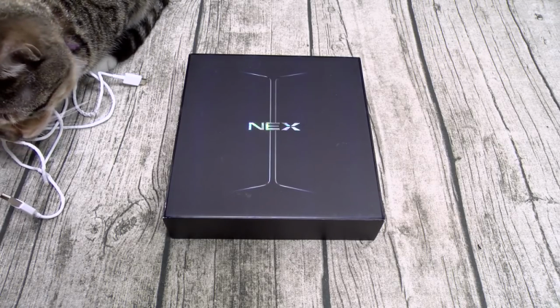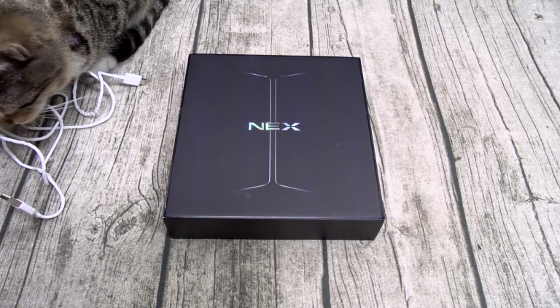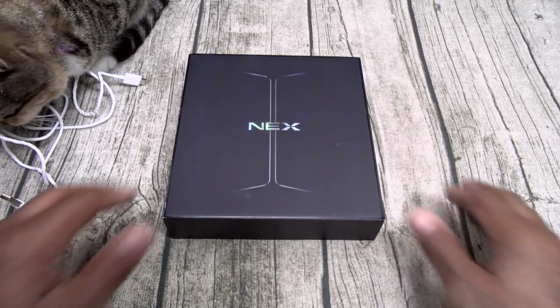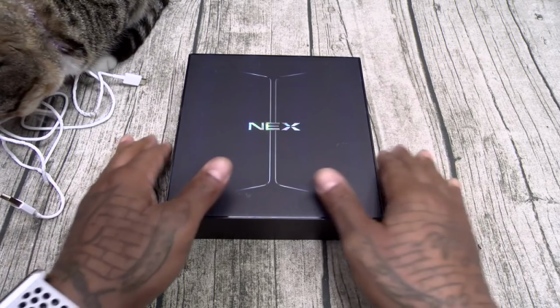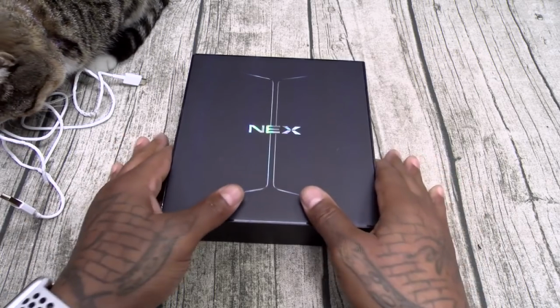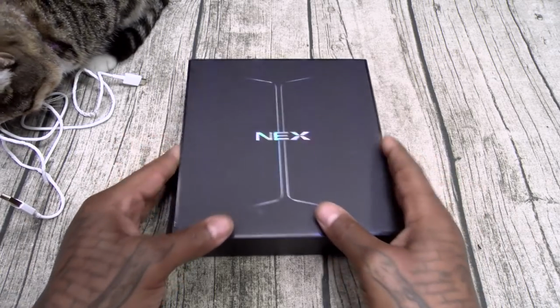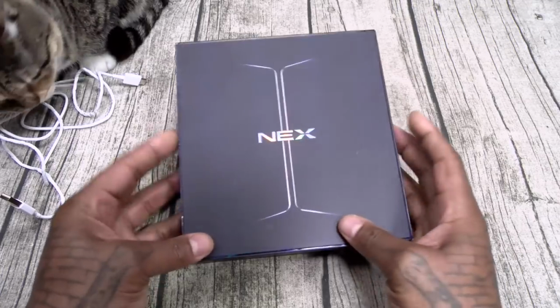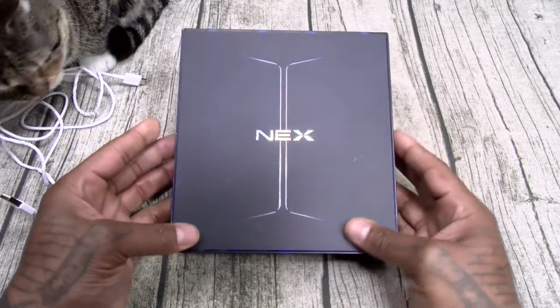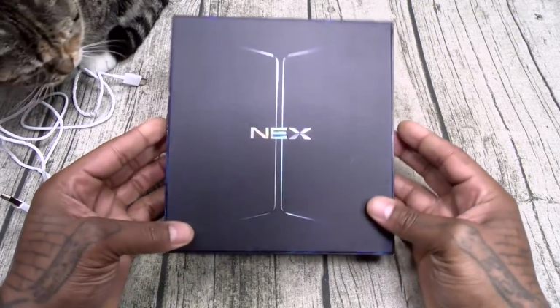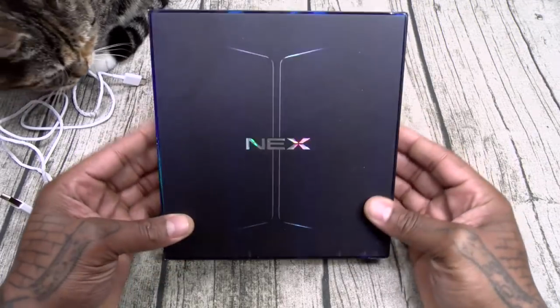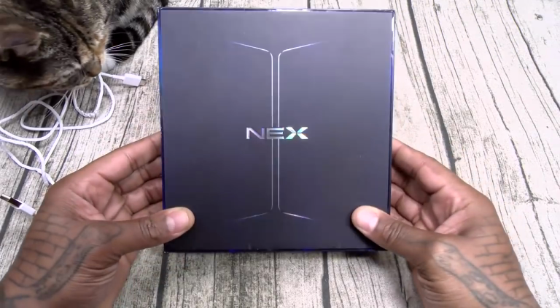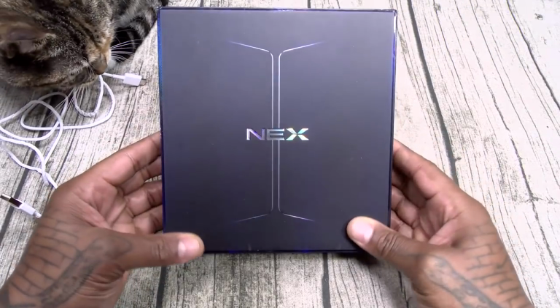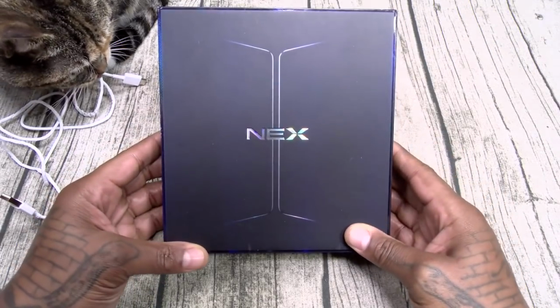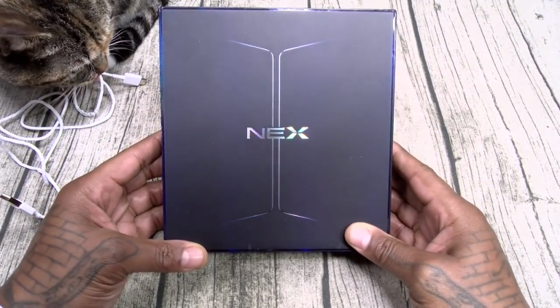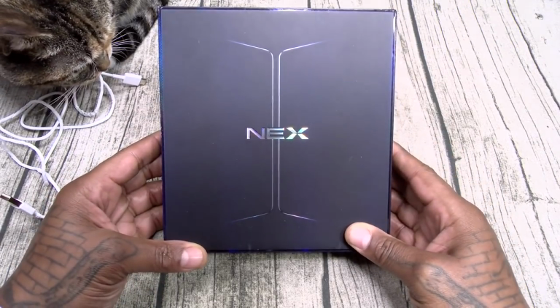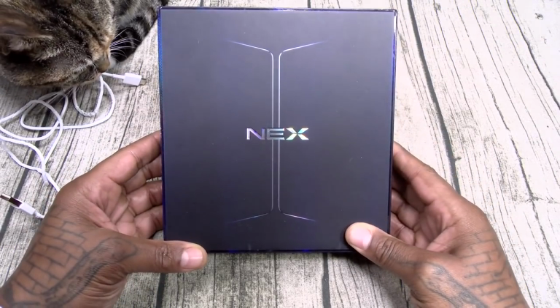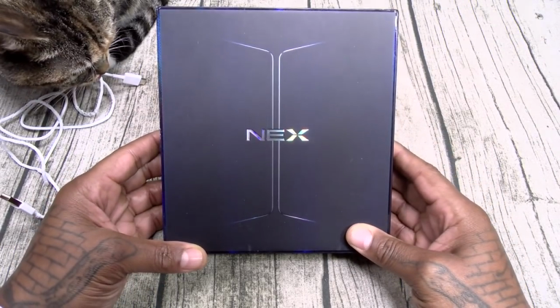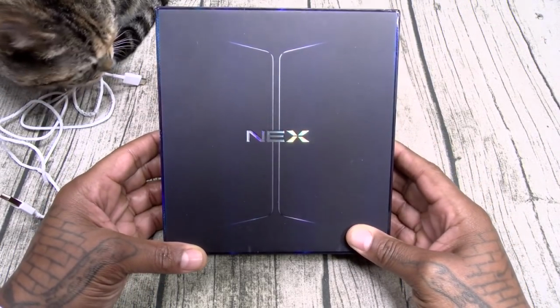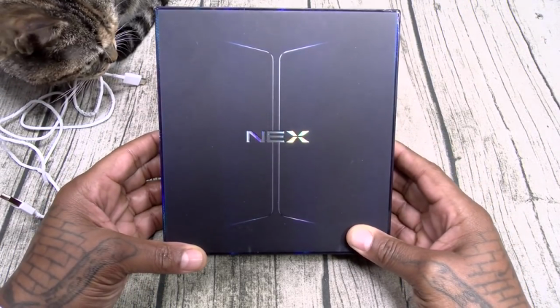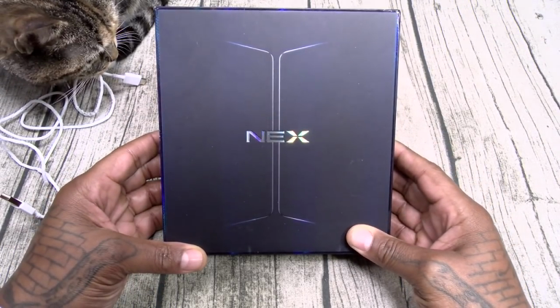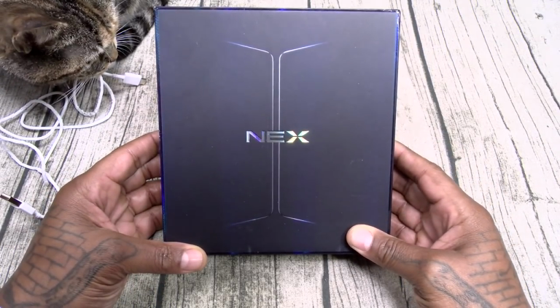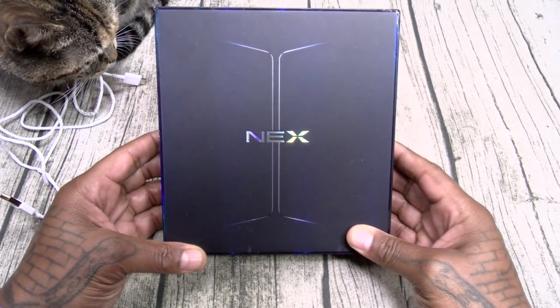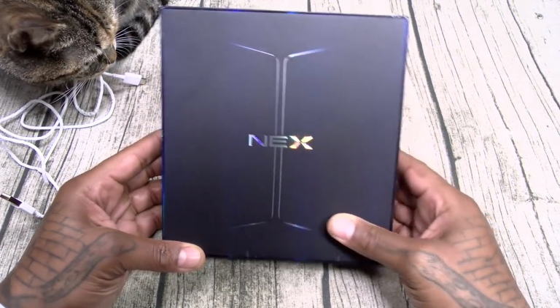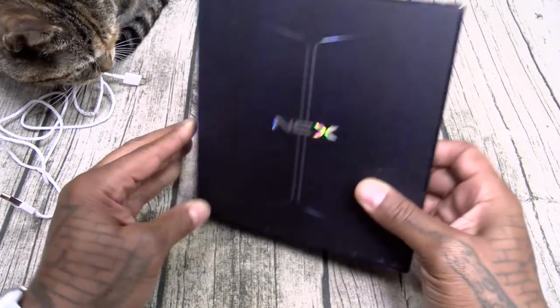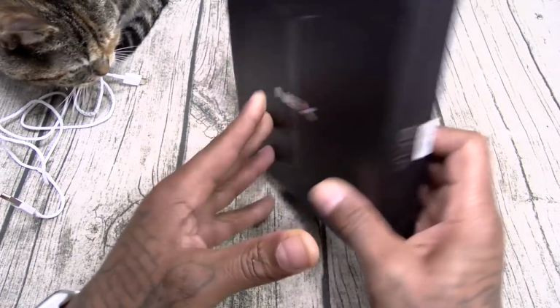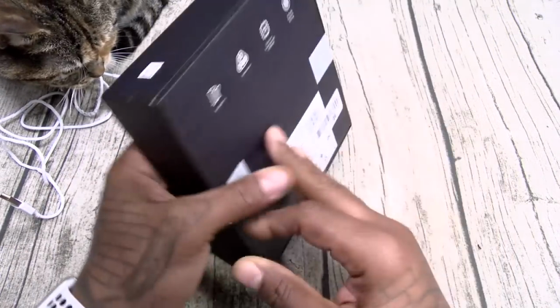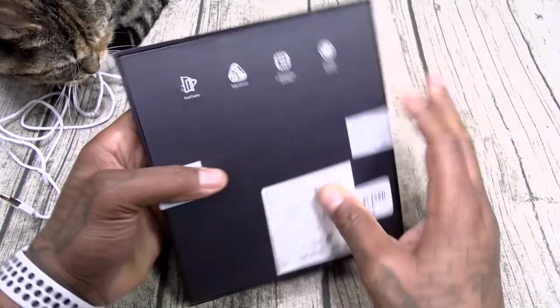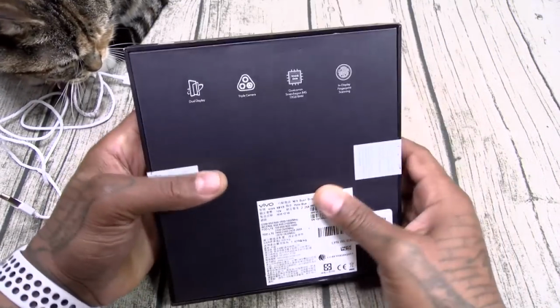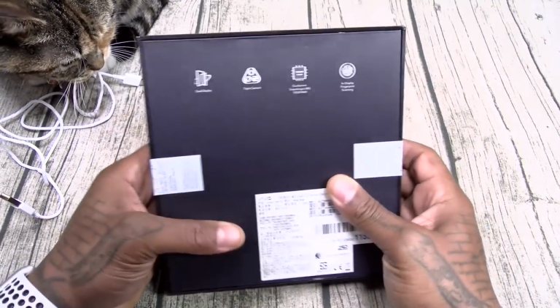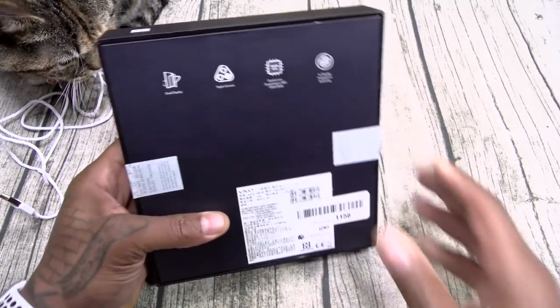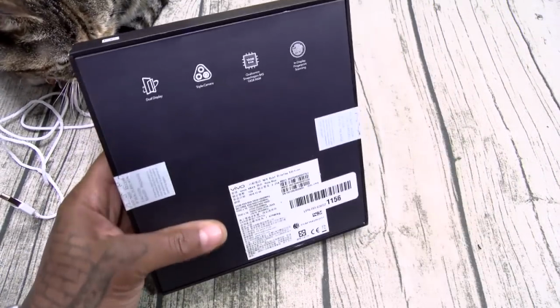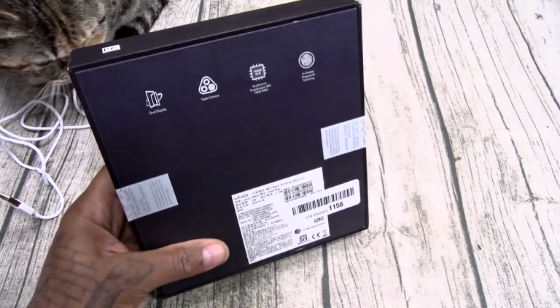Here we go — Vivo Nex Dual Display, 800 bucks.